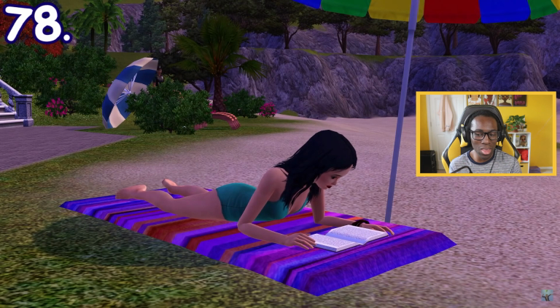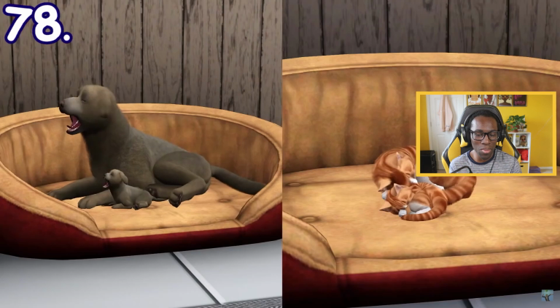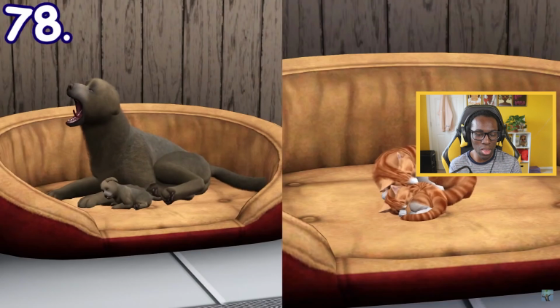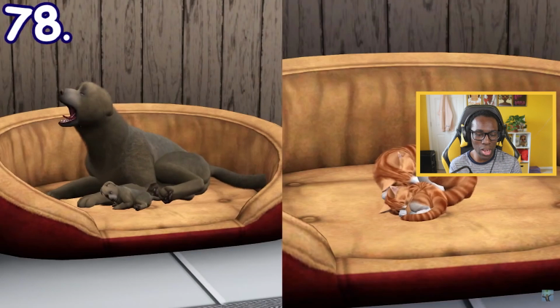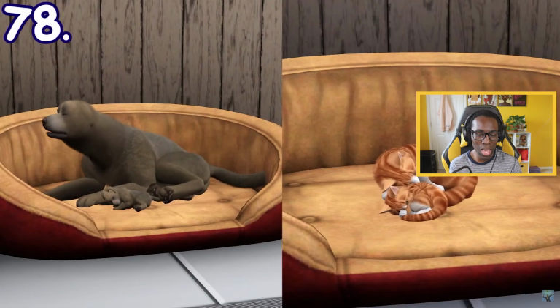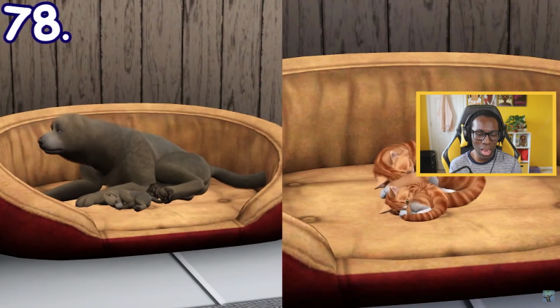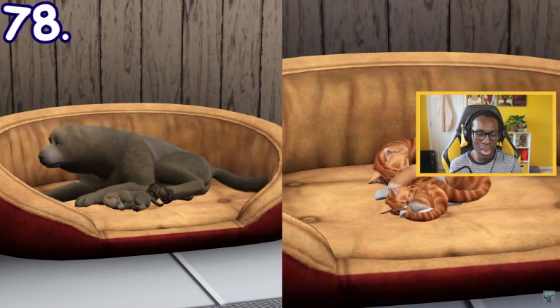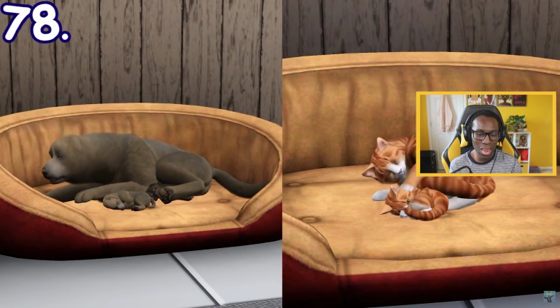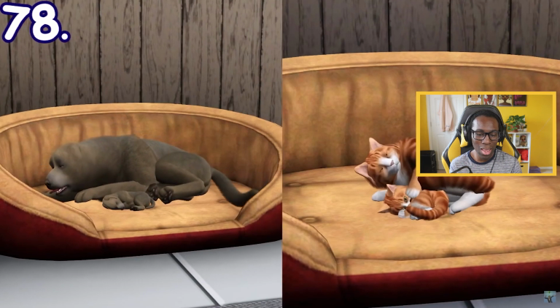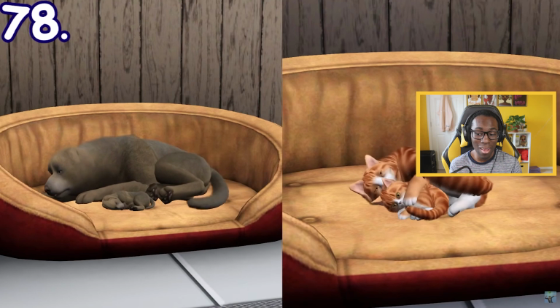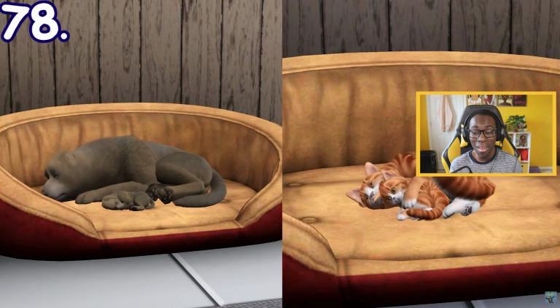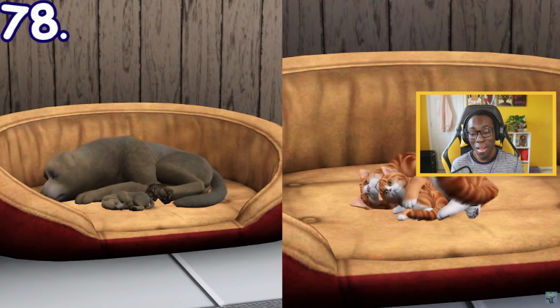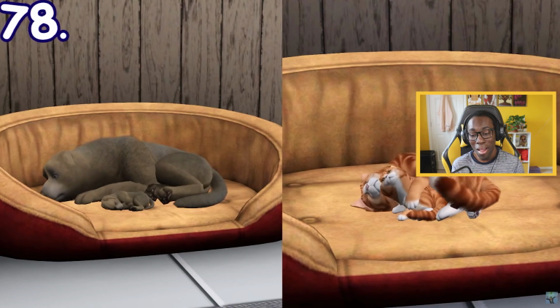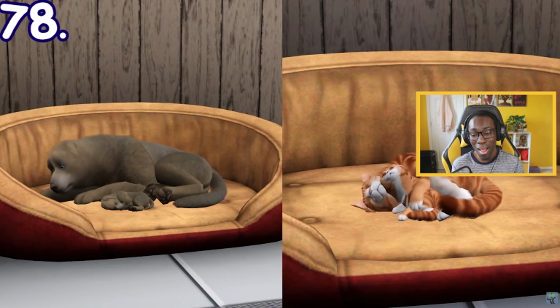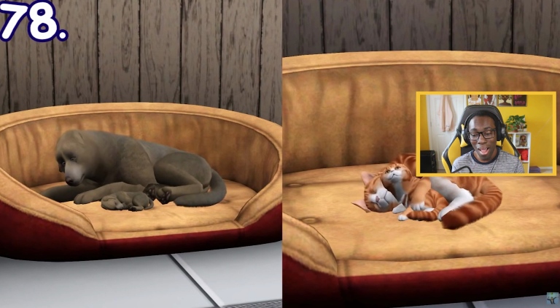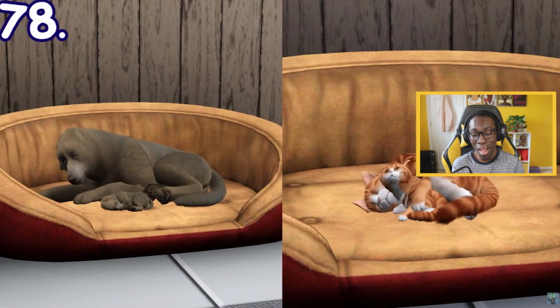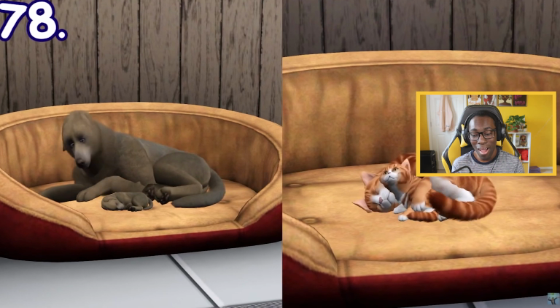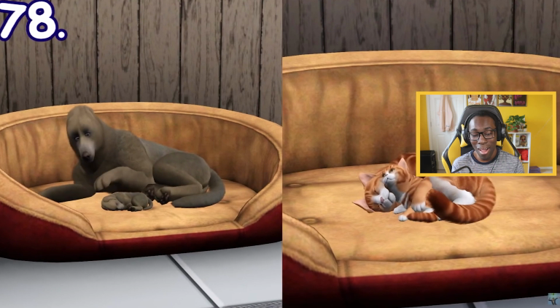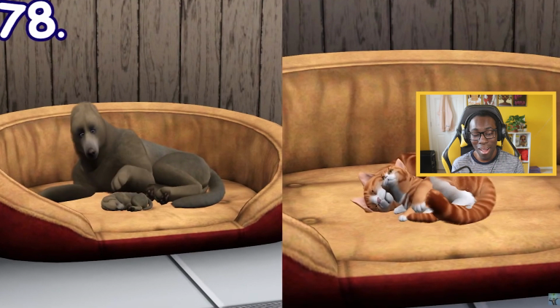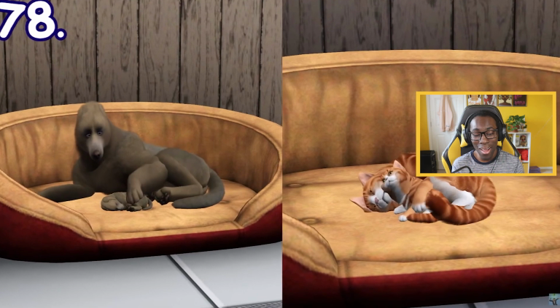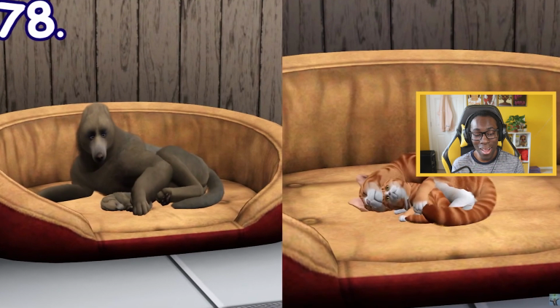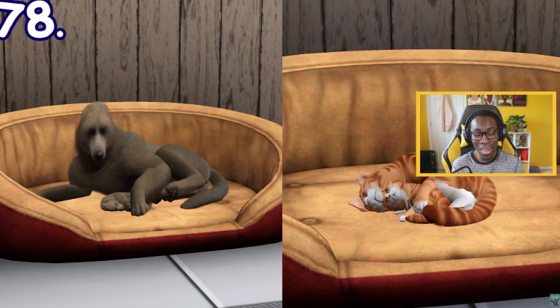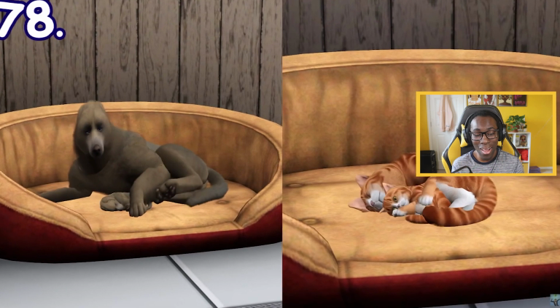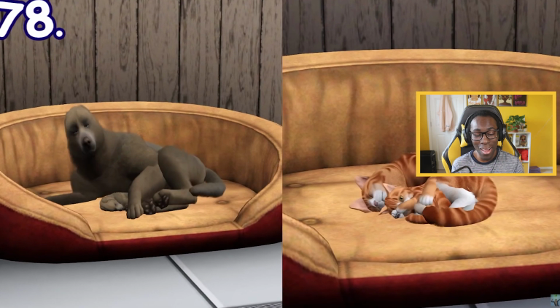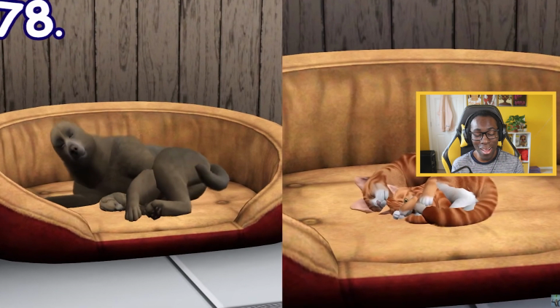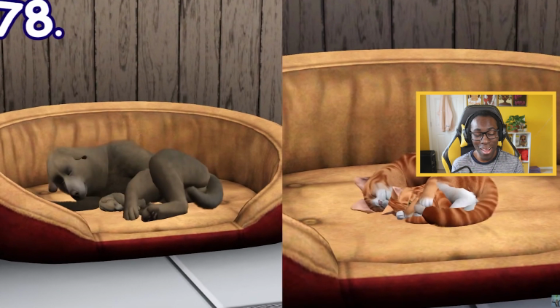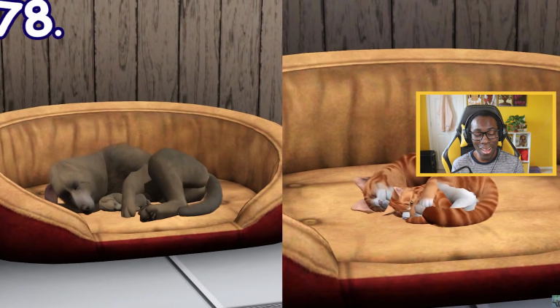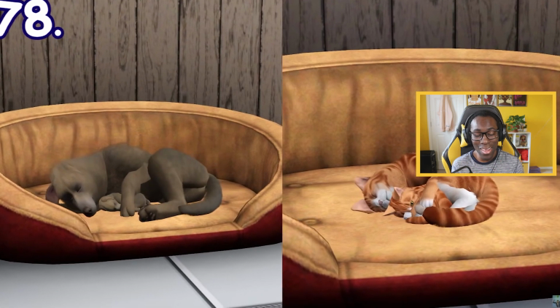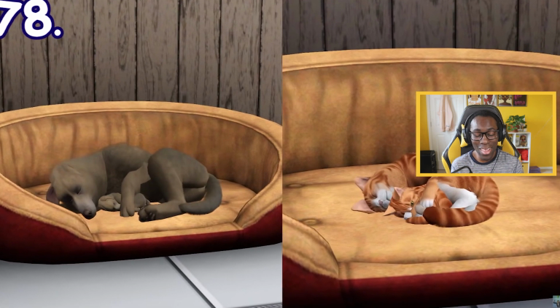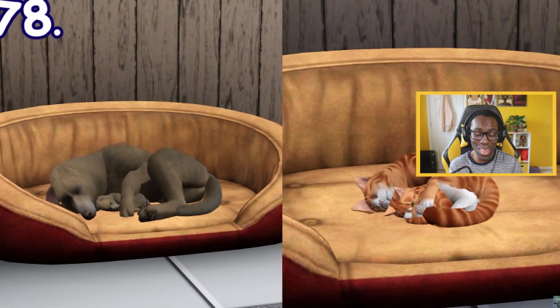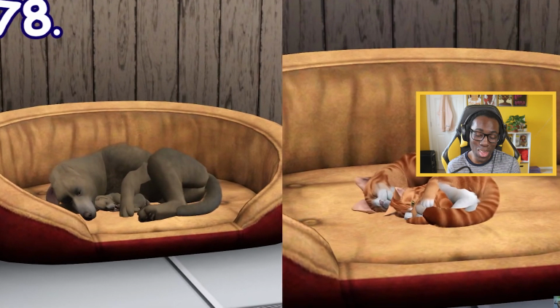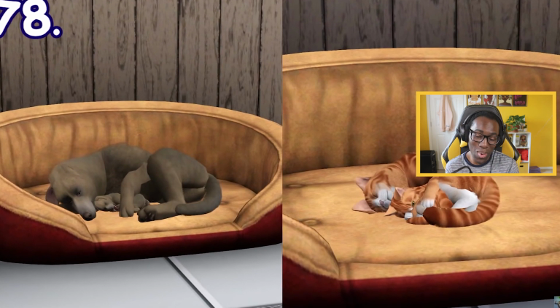Cats and dogs can snuggle and sleep together with their puppies or kittens on a big pet bed.